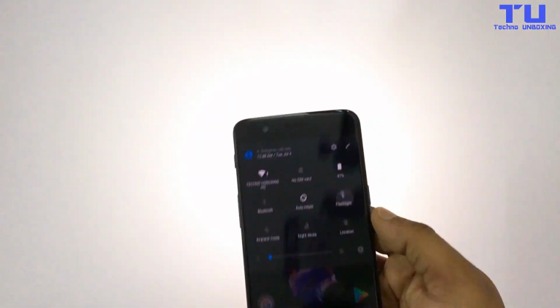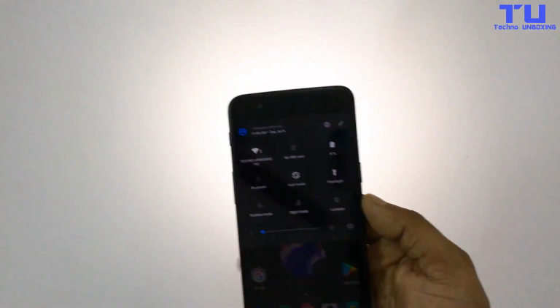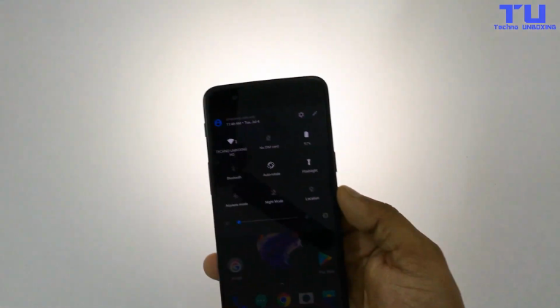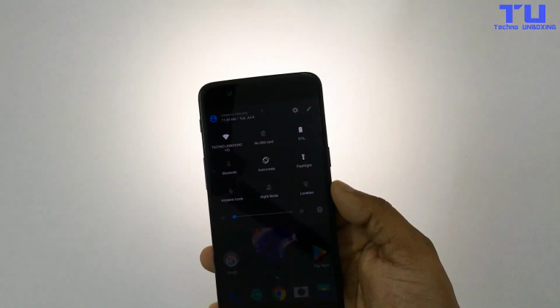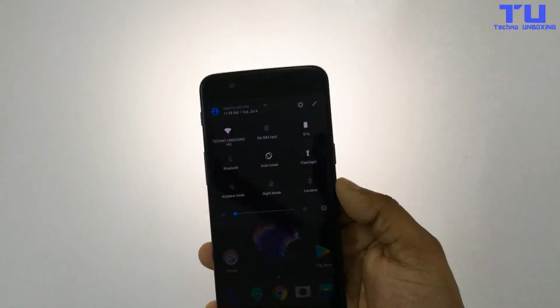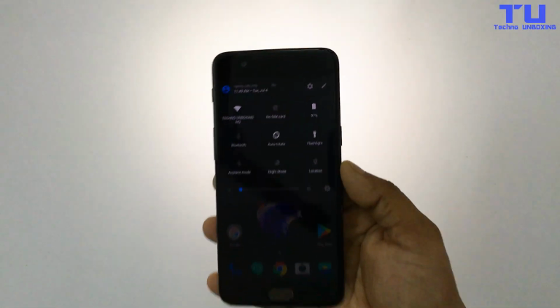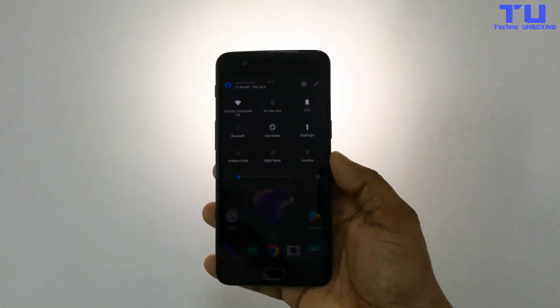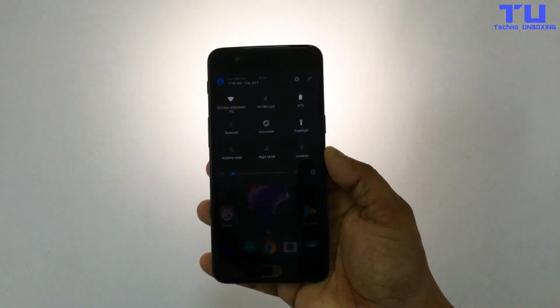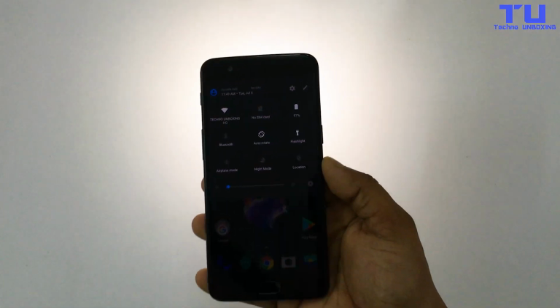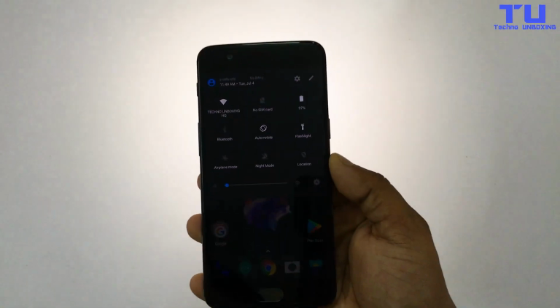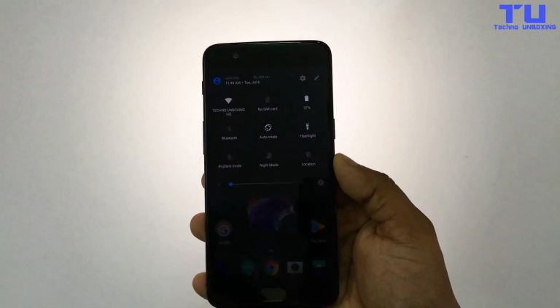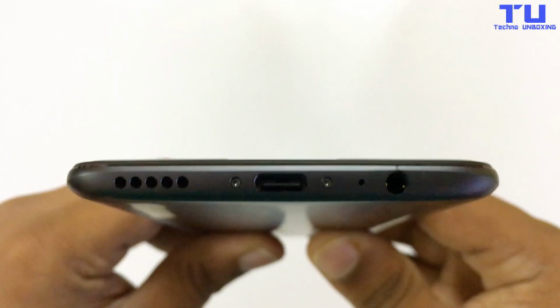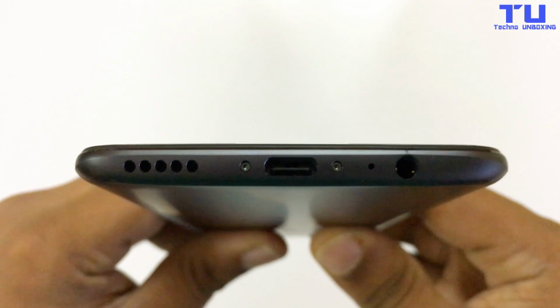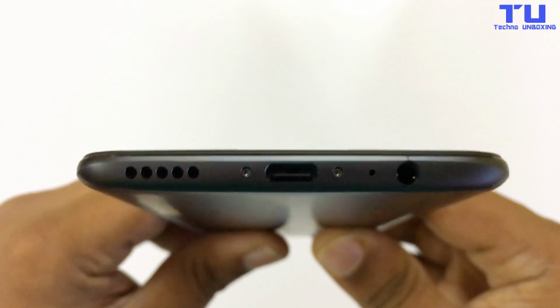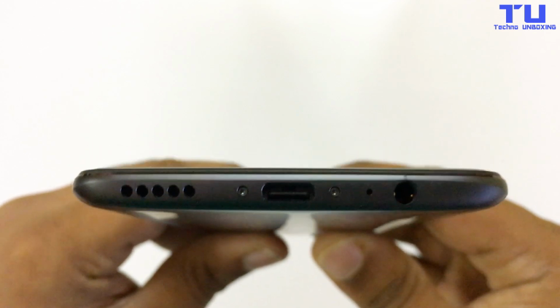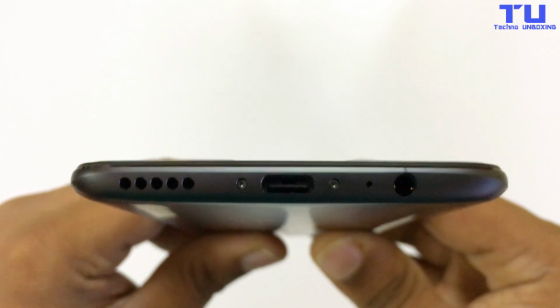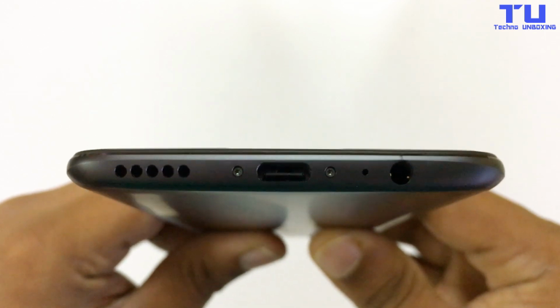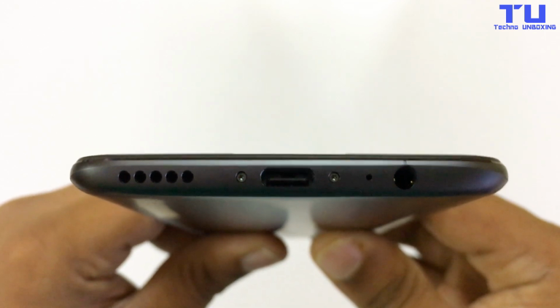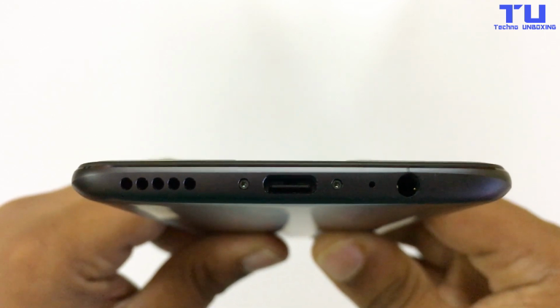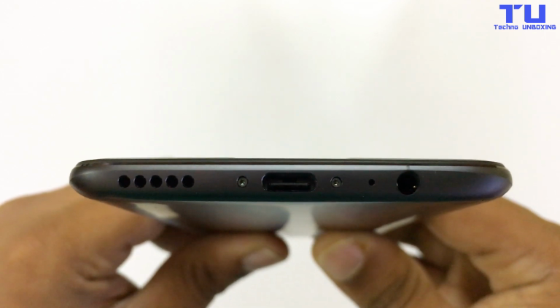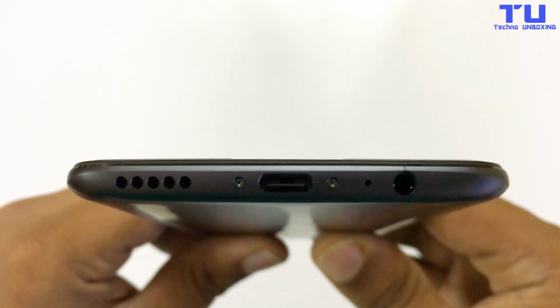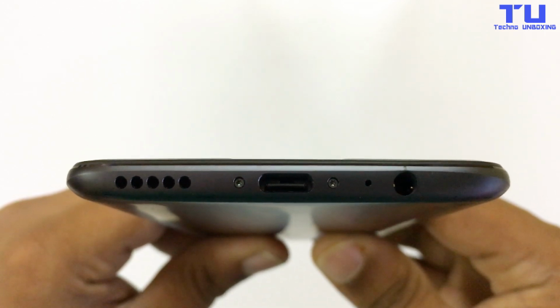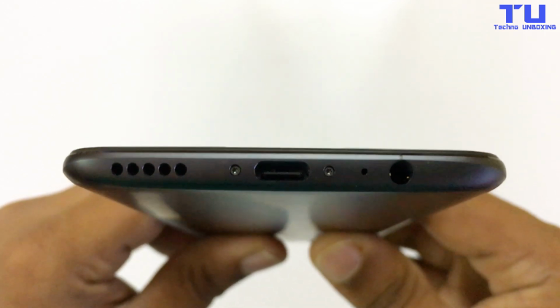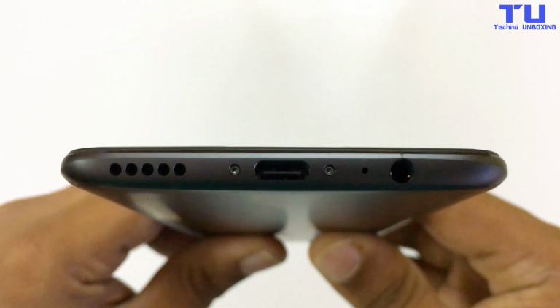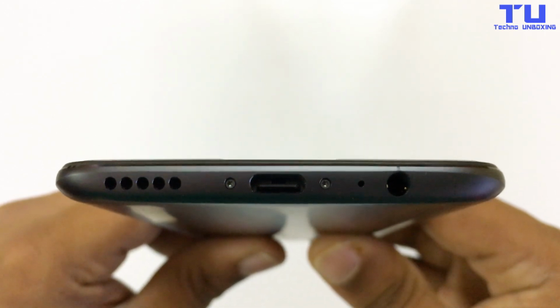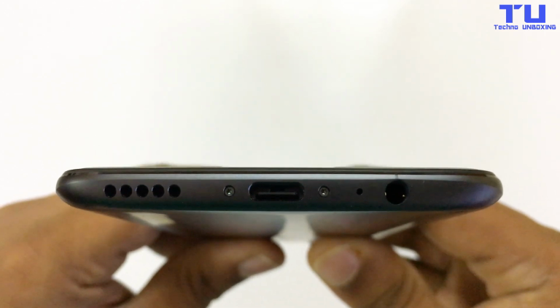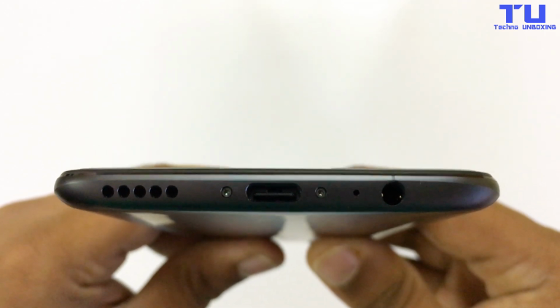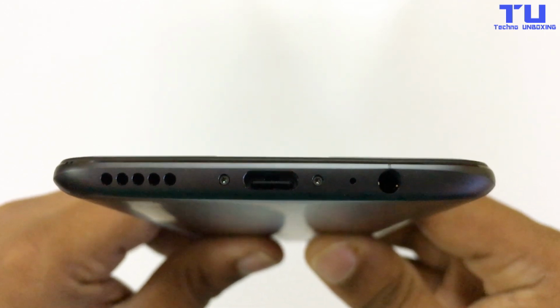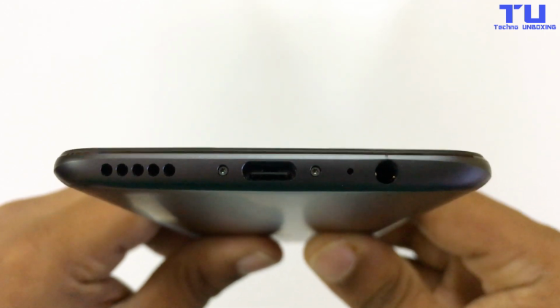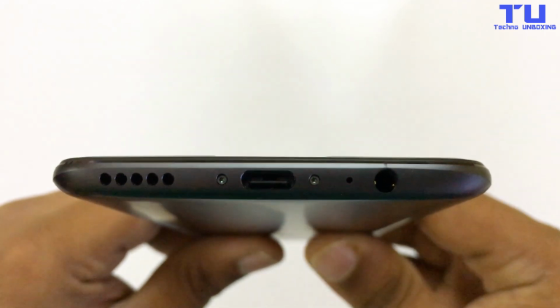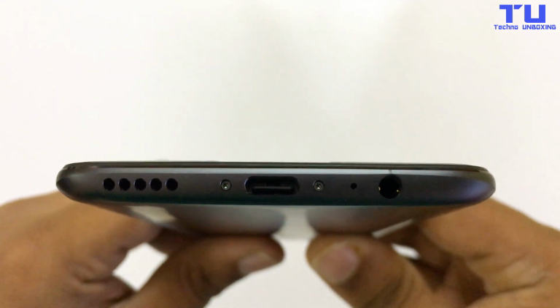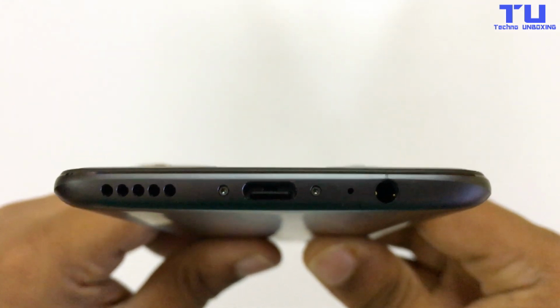Flashlight working as well. The speaker, charging port, microphone and the headphone jack is also working.